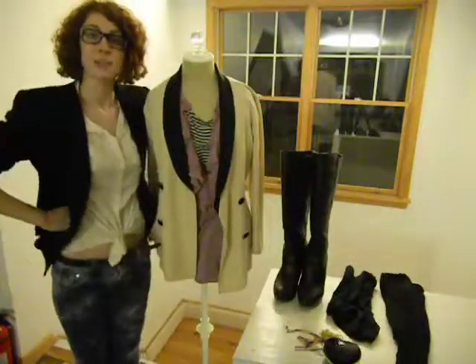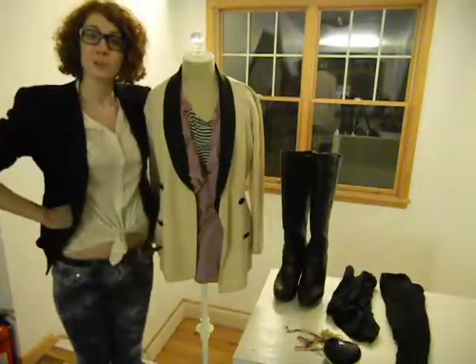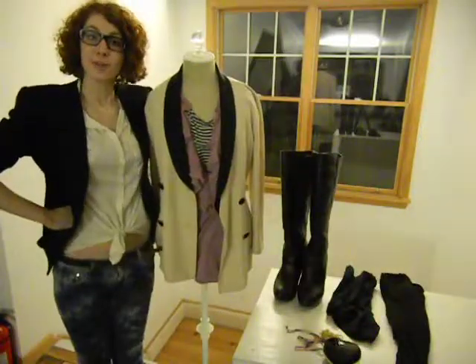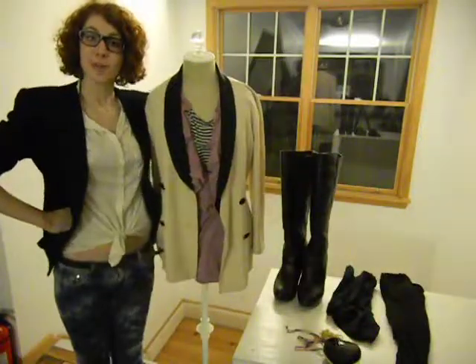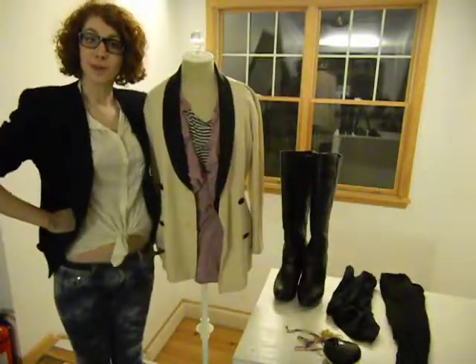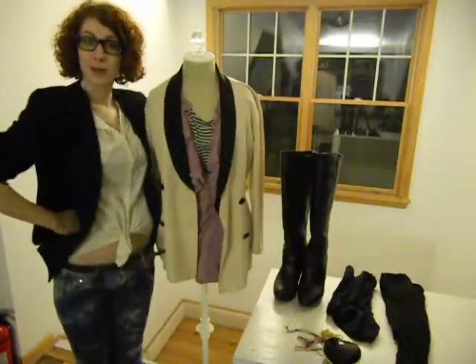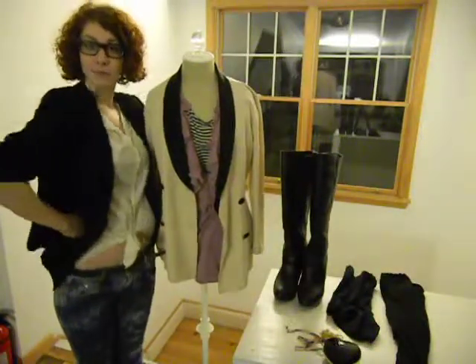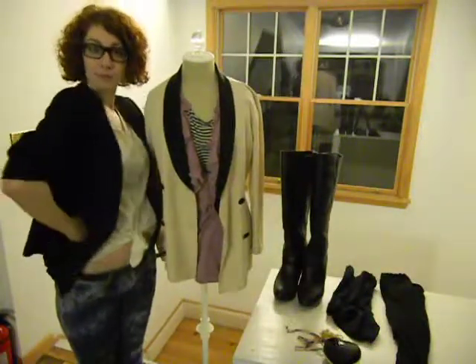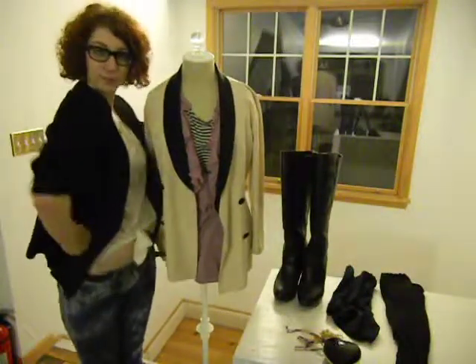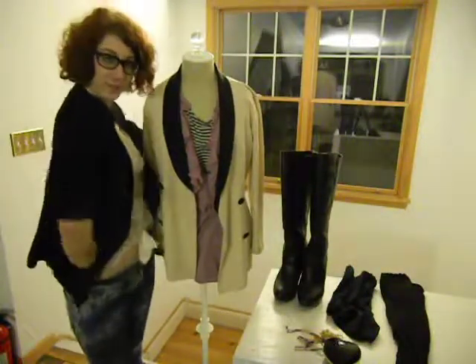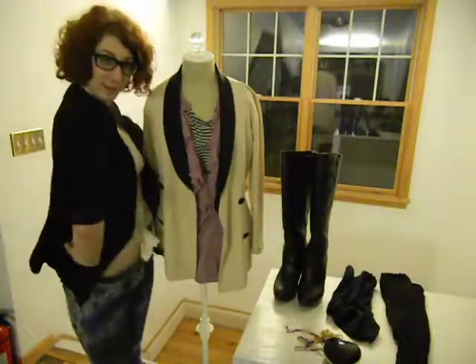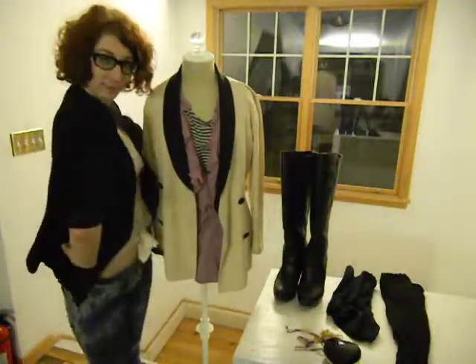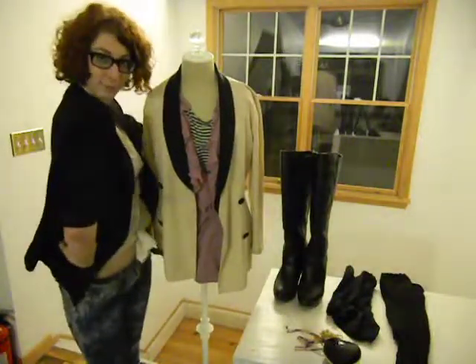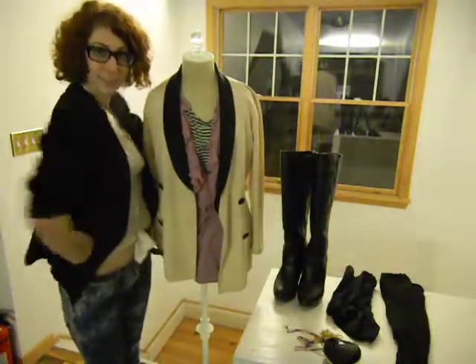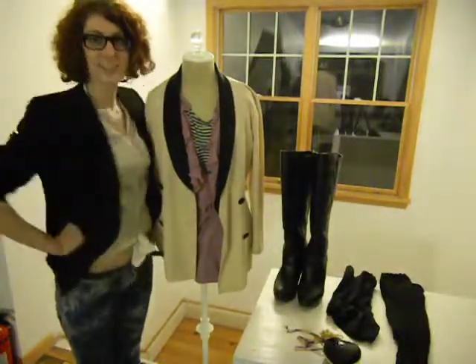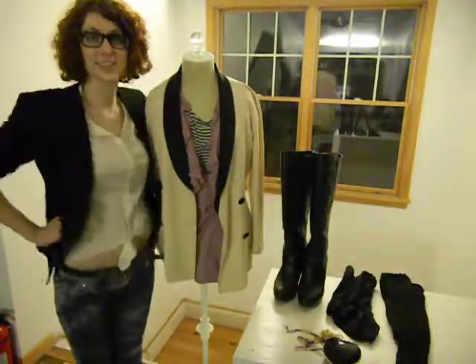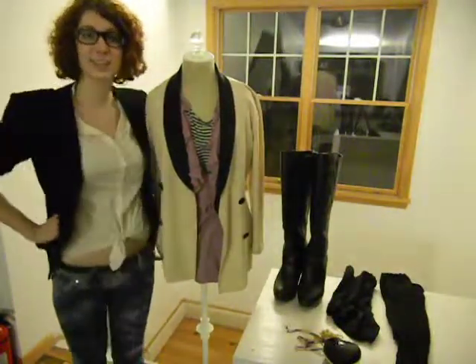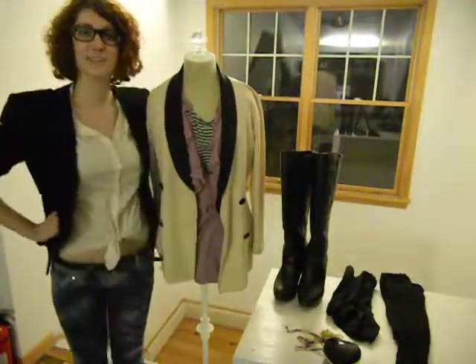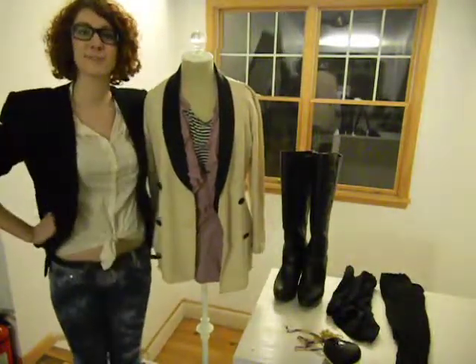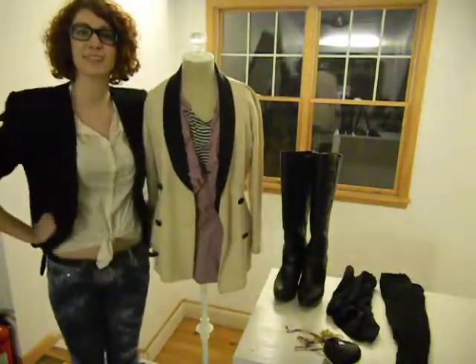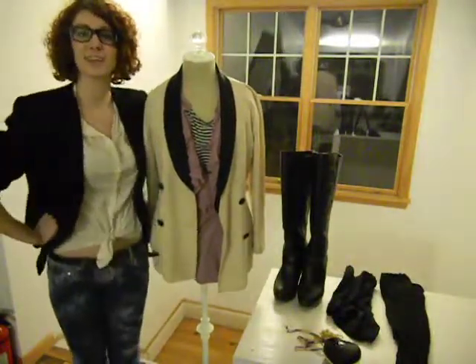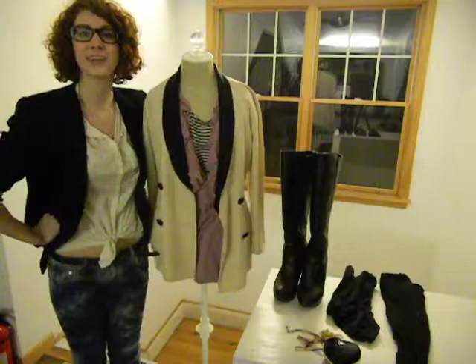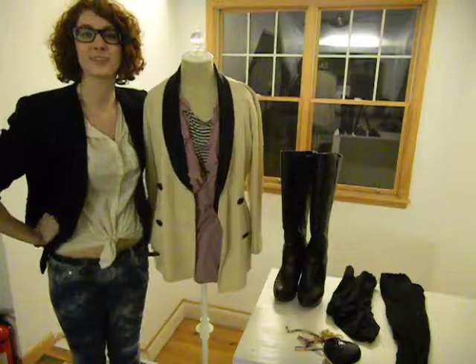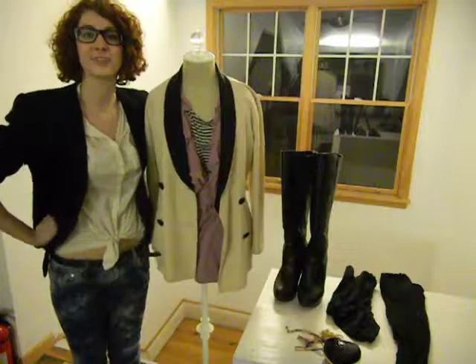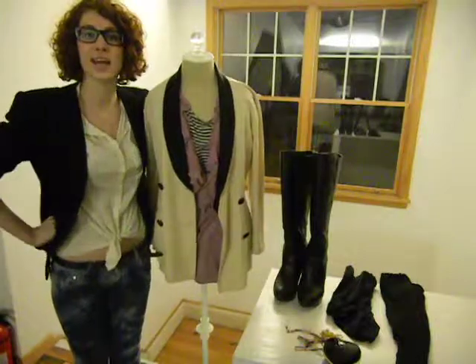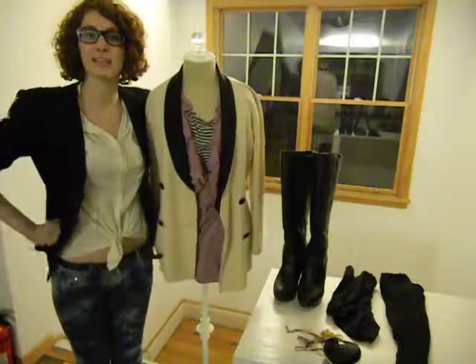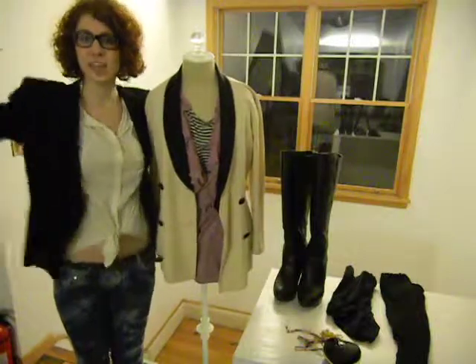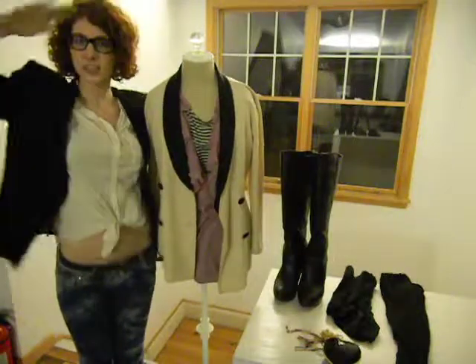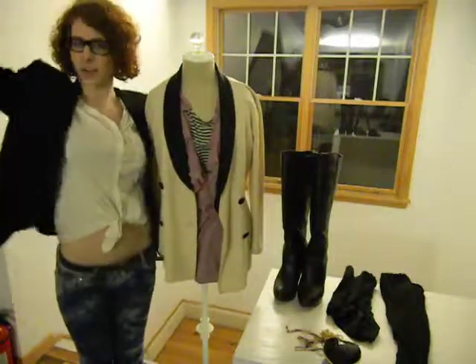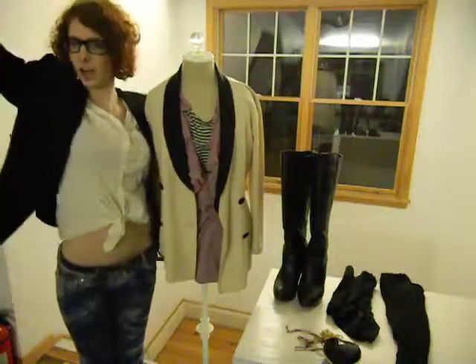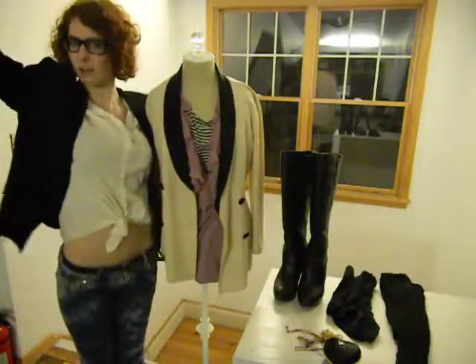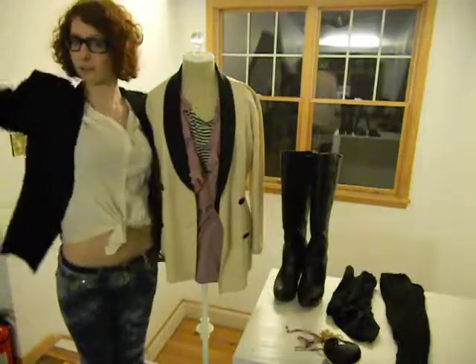So that about wraps it up for this outfit. This is Claire from the Style Council signing off.